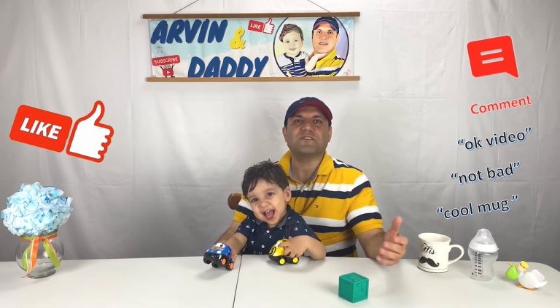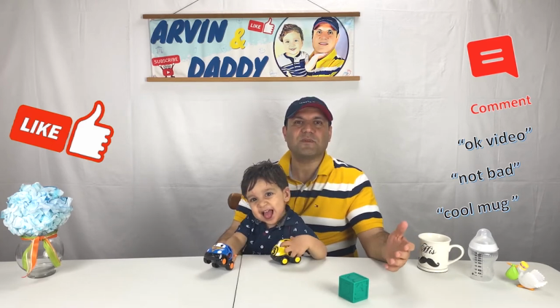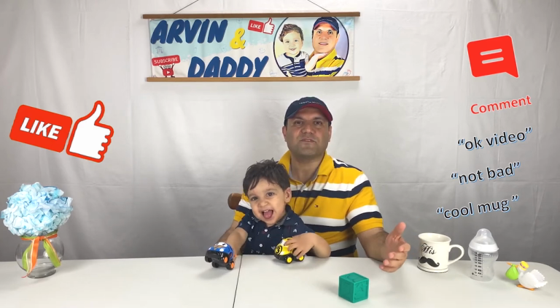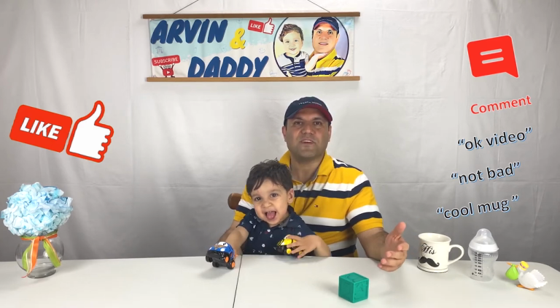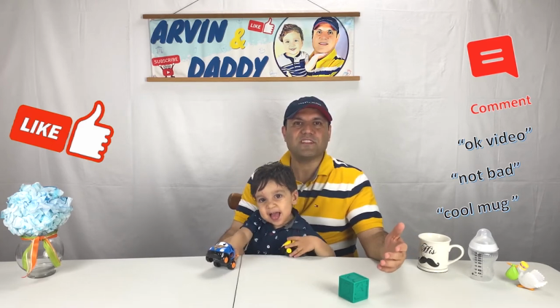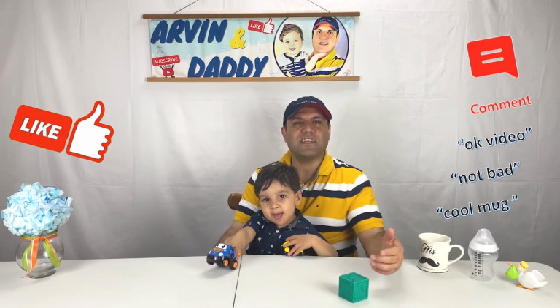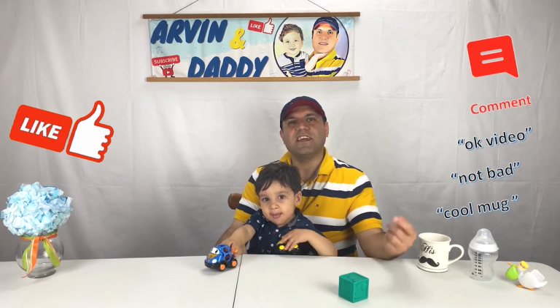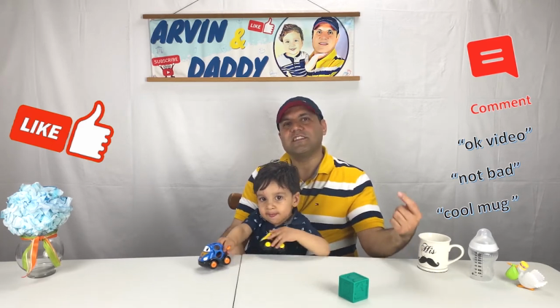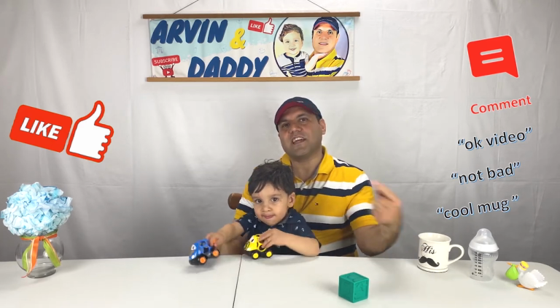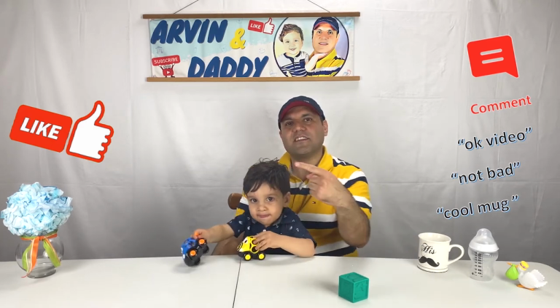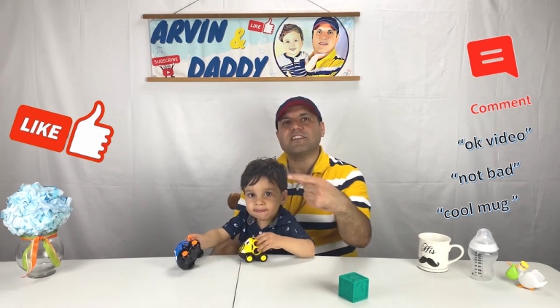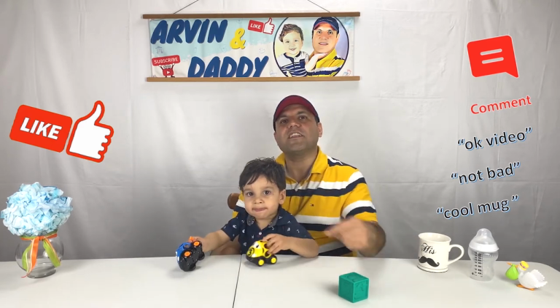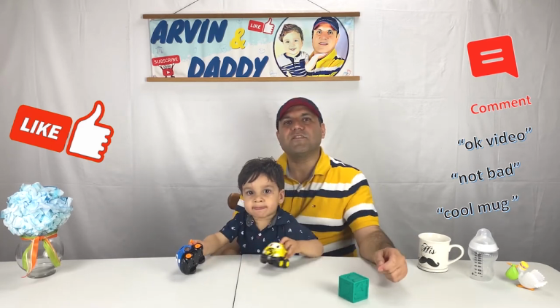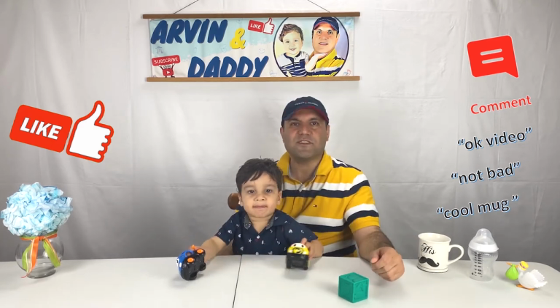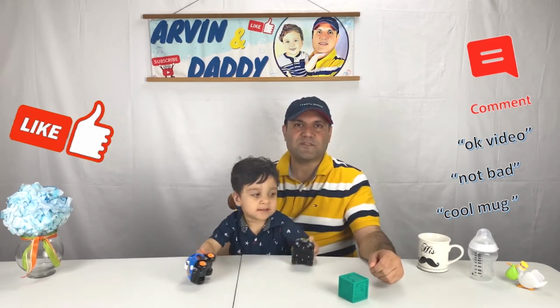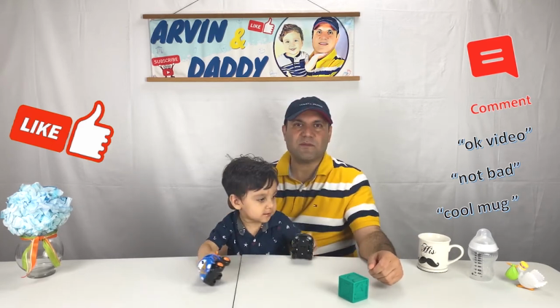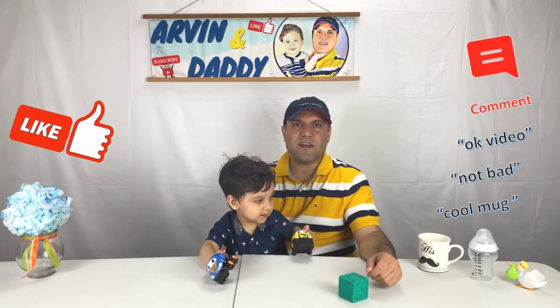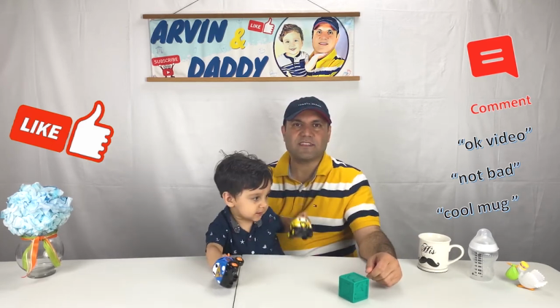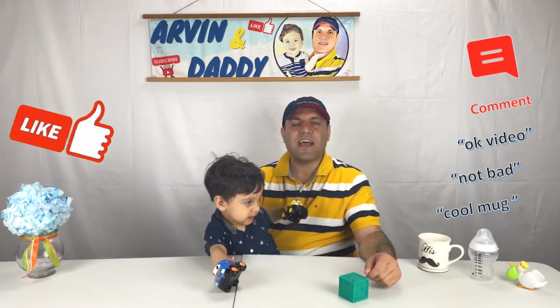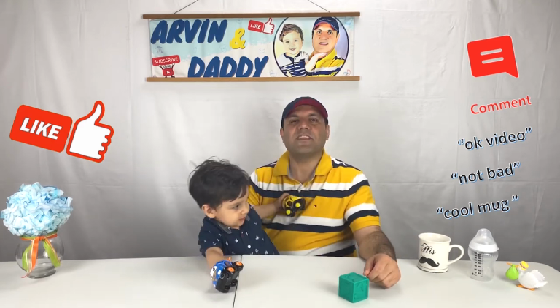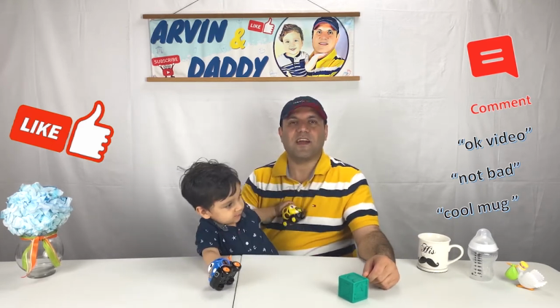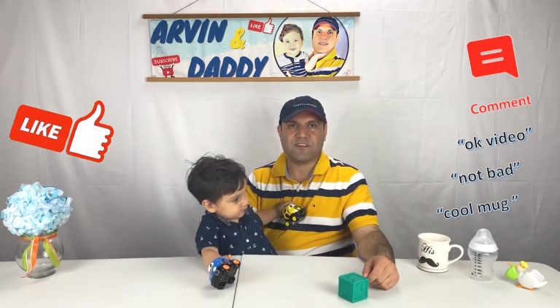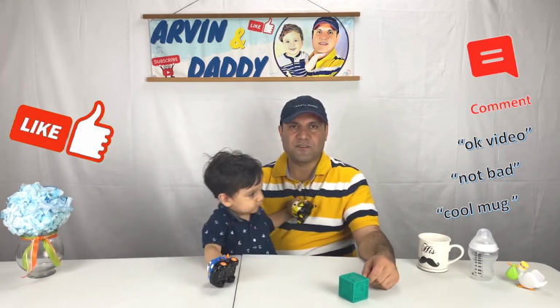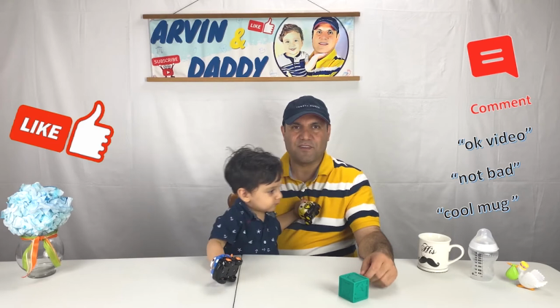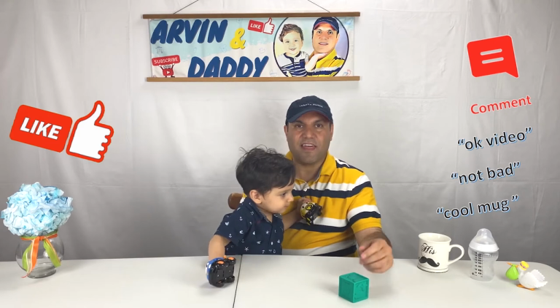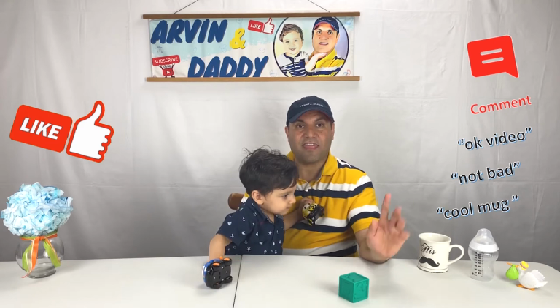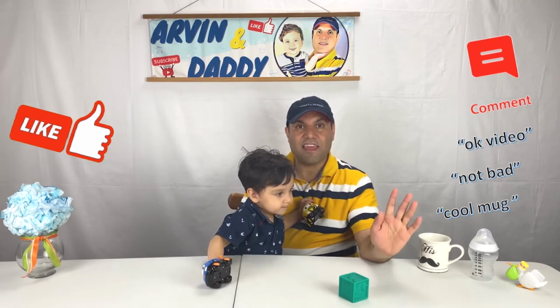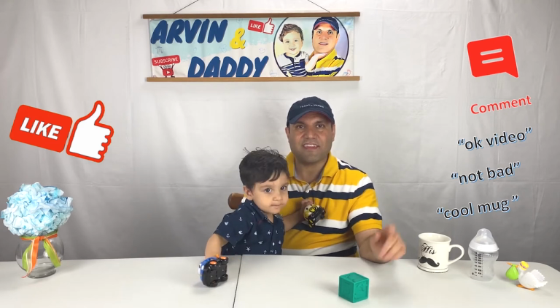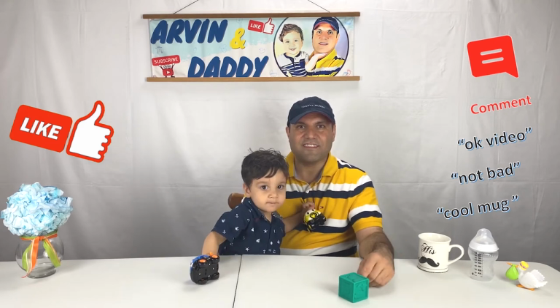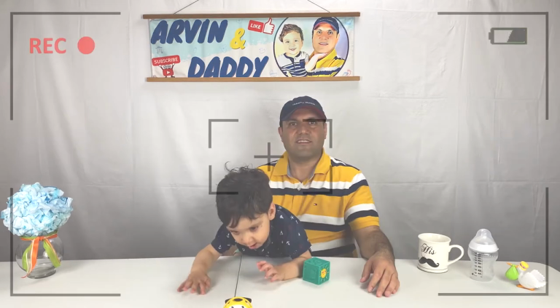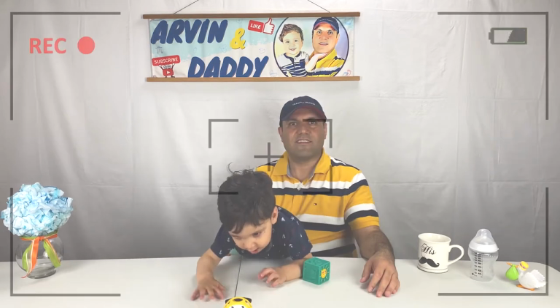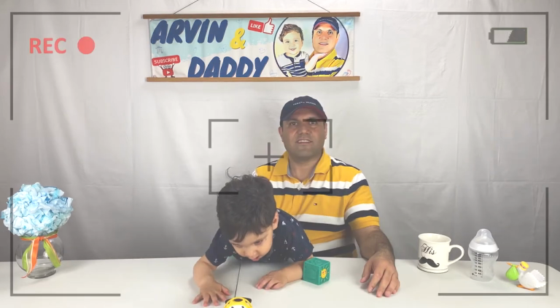Thank you so much for watching. Check out these other videos from us, and have a good day. Bye!